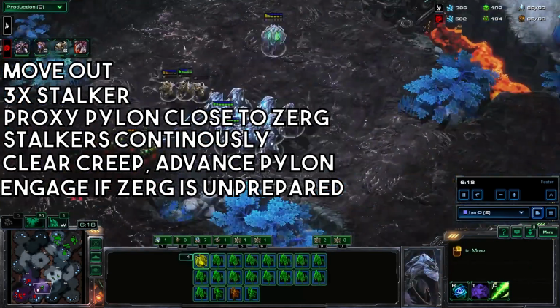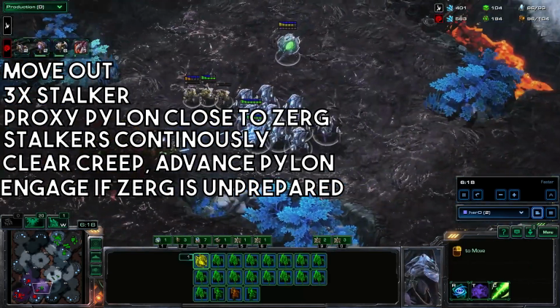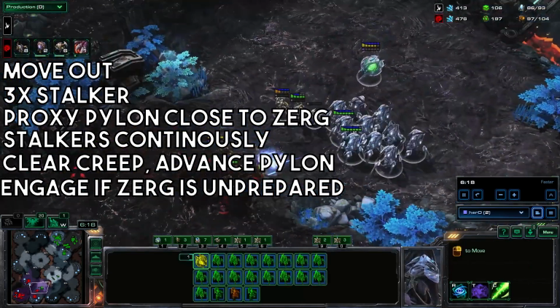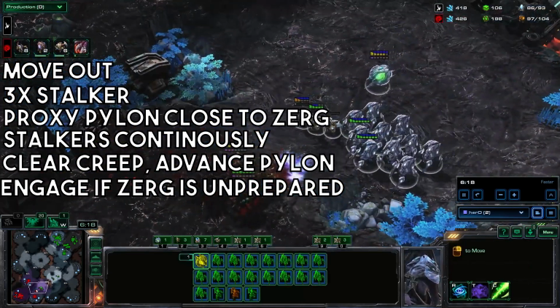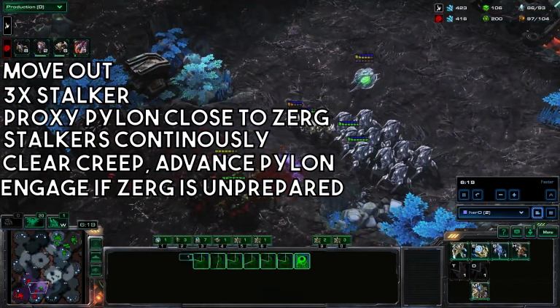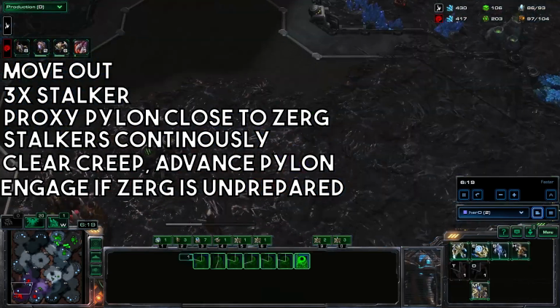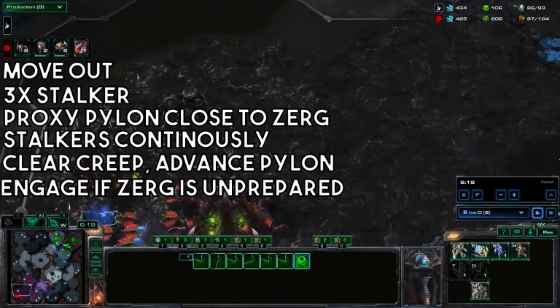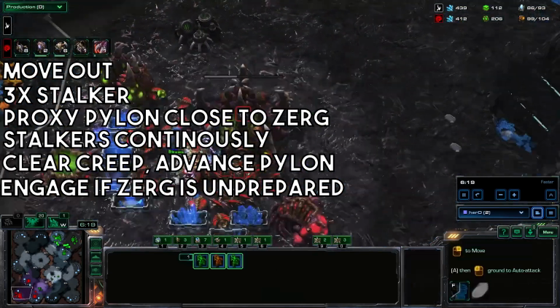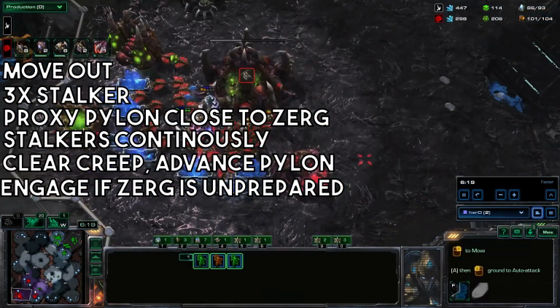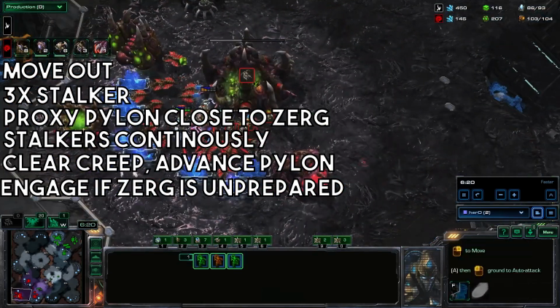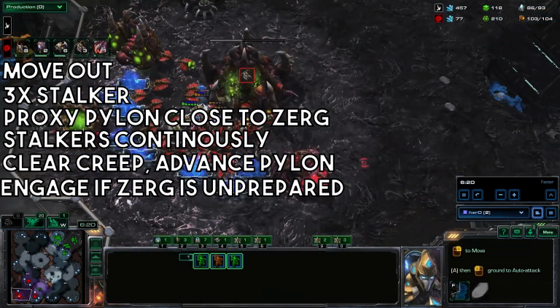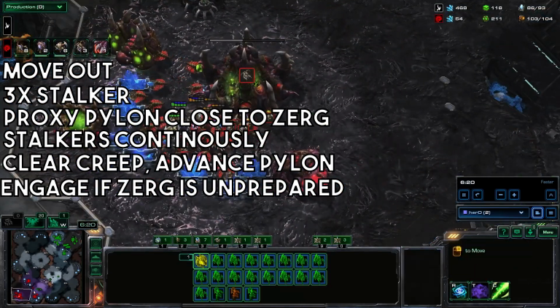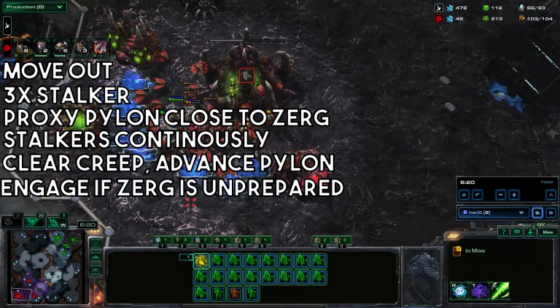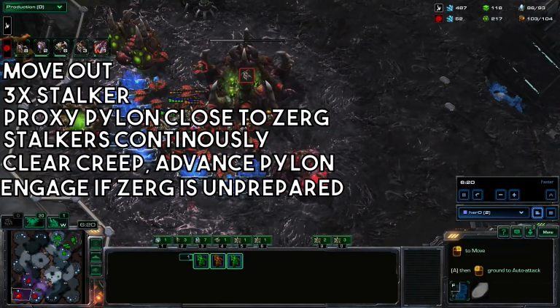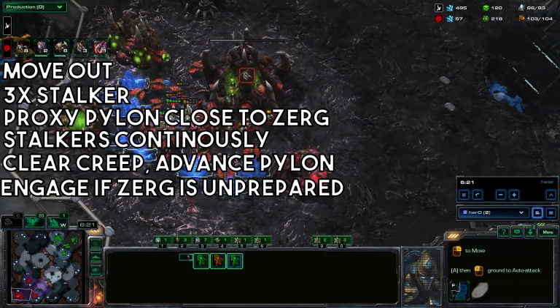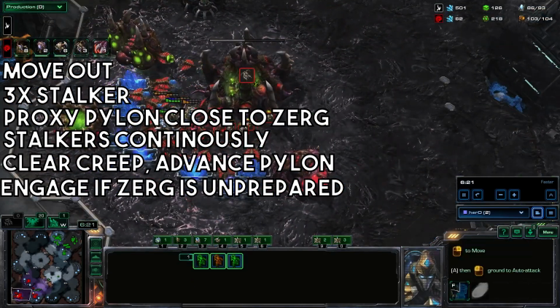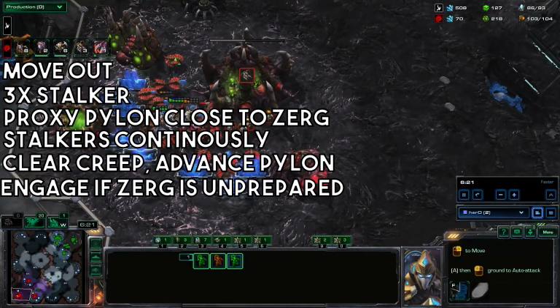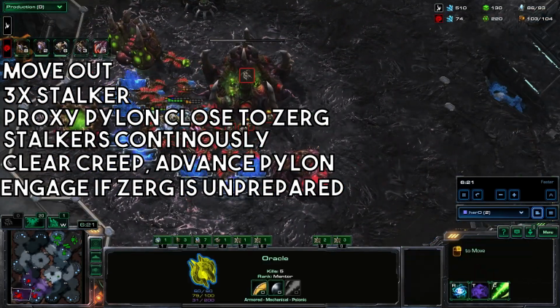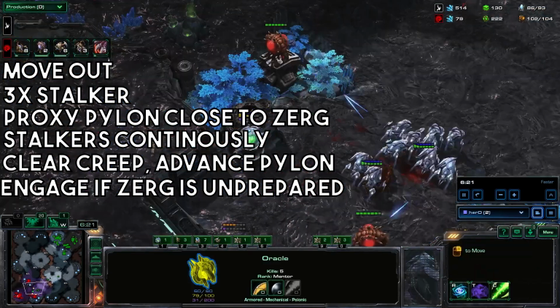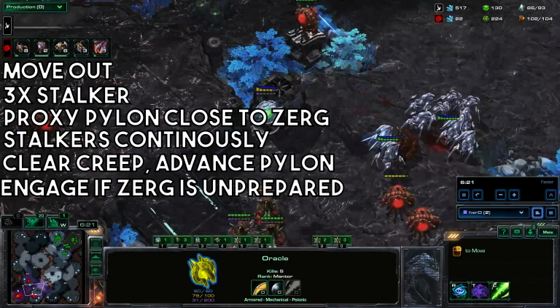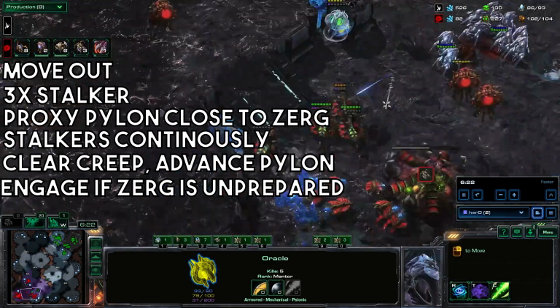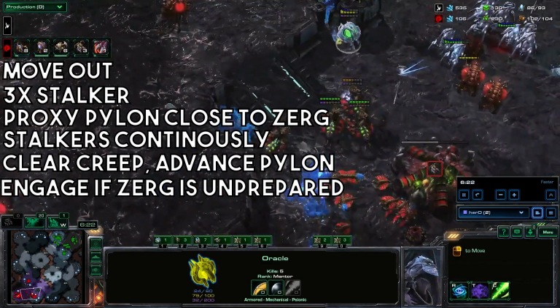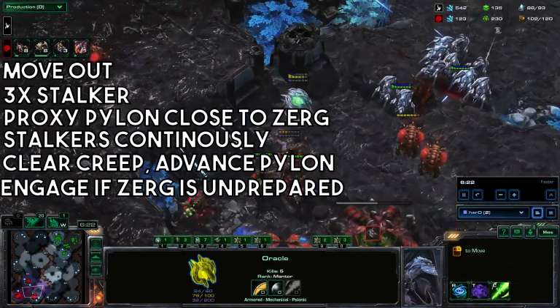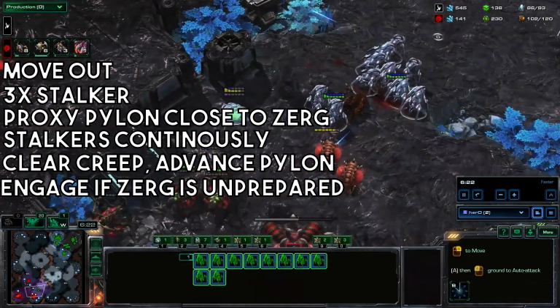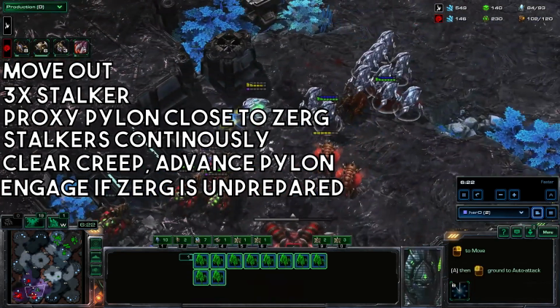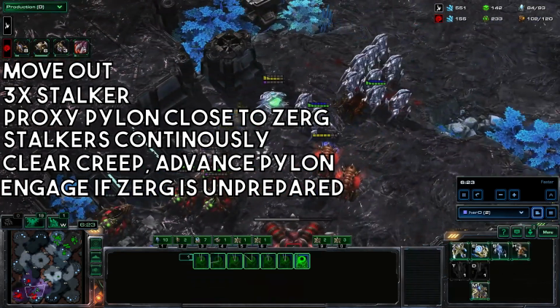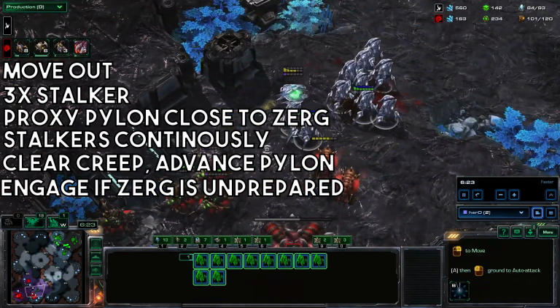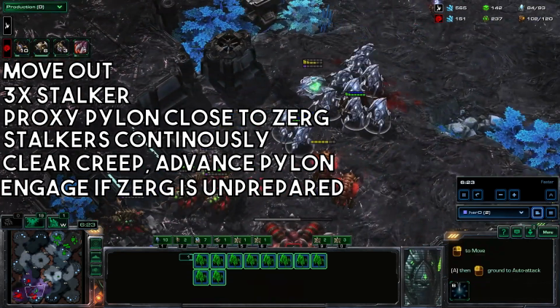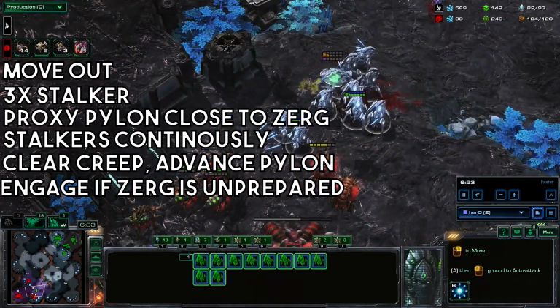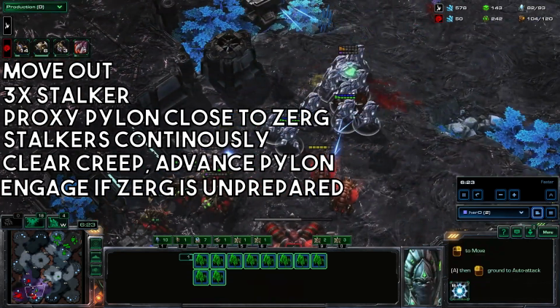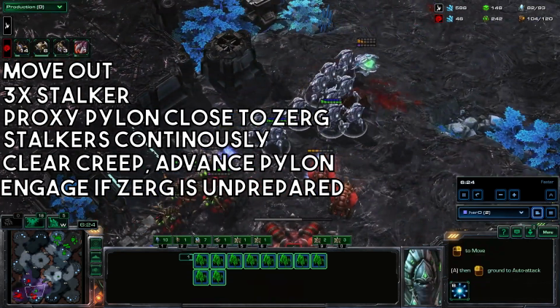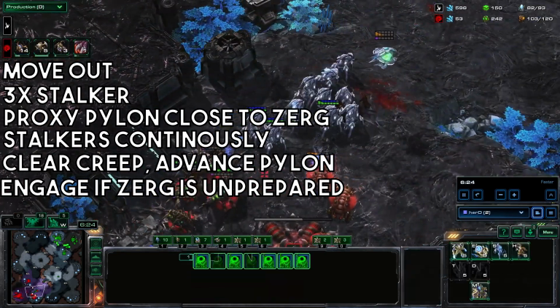Engage if the zerg is unprepared. If there are 550 lings, maybe don't do it, but this should be a surprise attack so they should be a little underprepared. Warp in as many stalkers as possible, all while not building probes, staying very low on probe count. Warp back onto the third base.